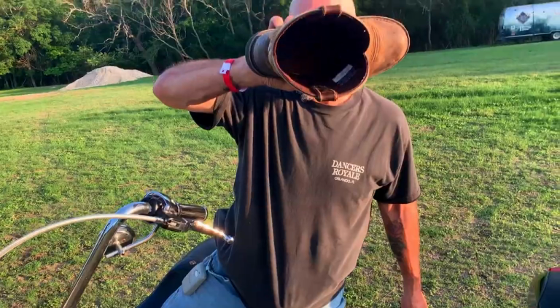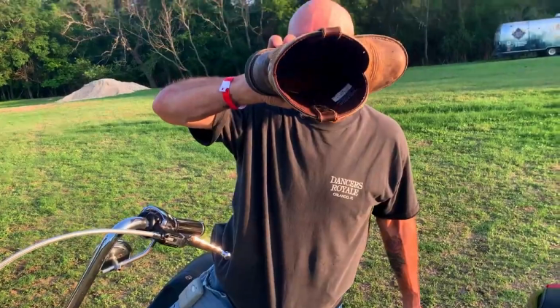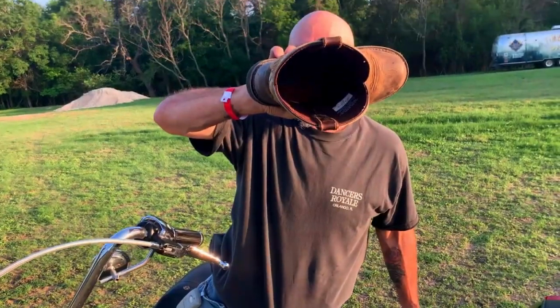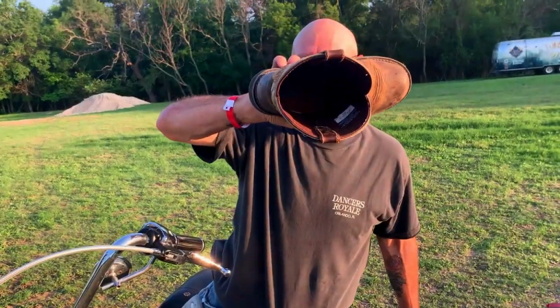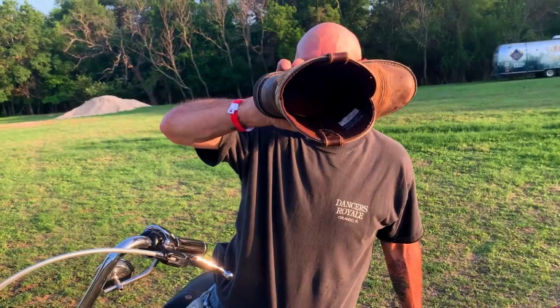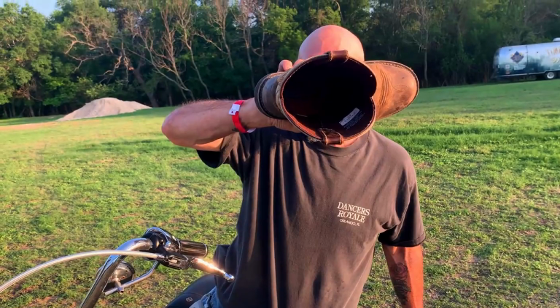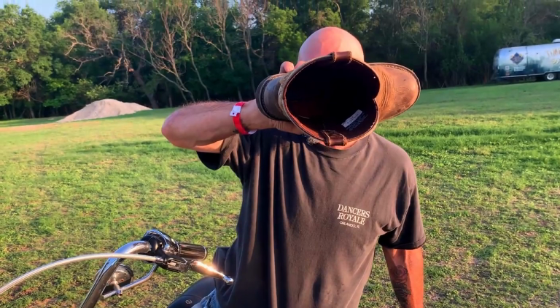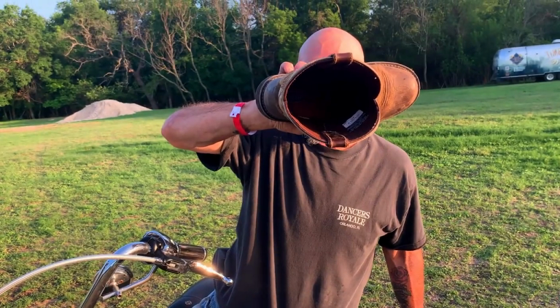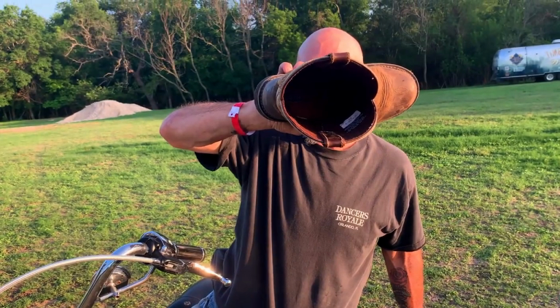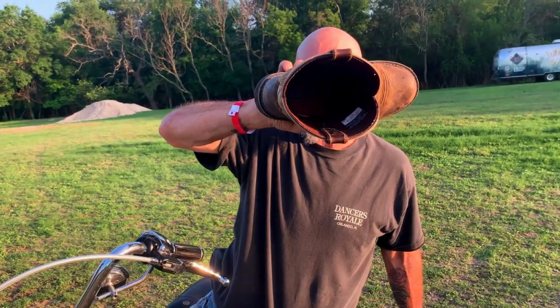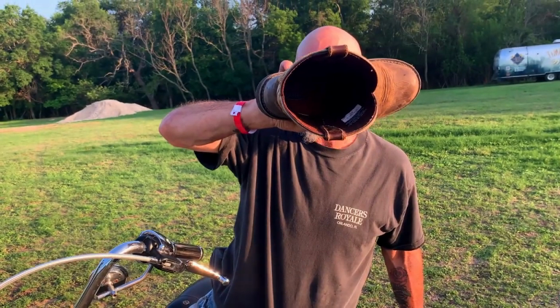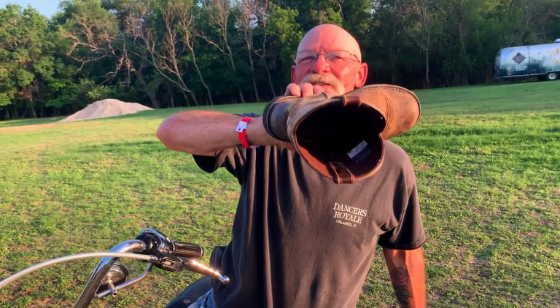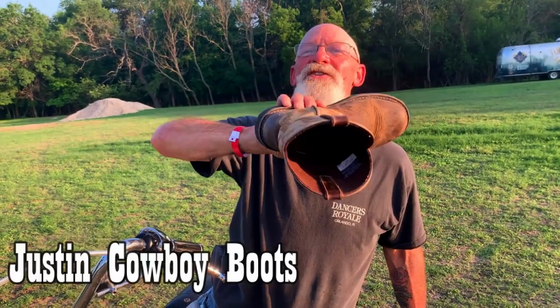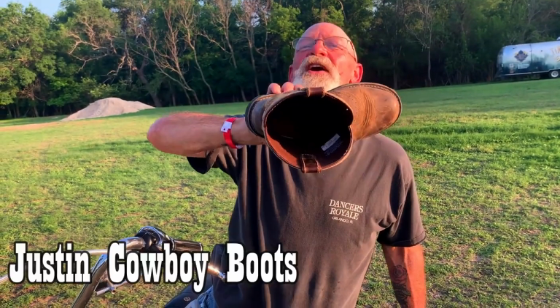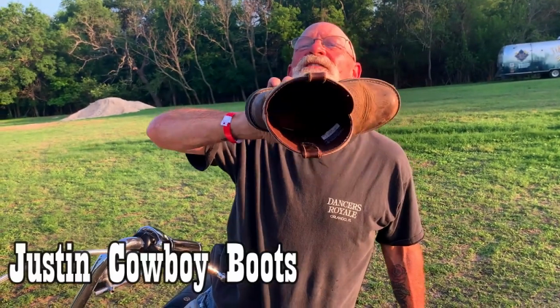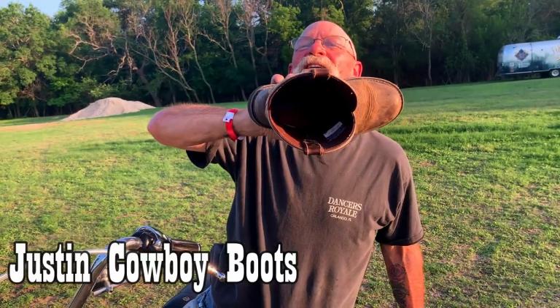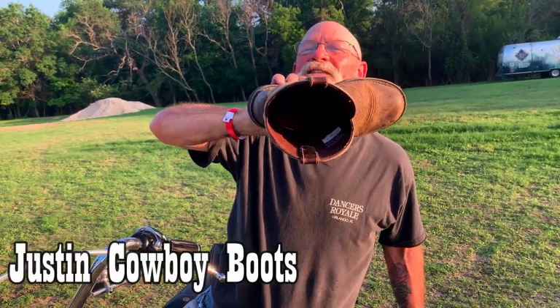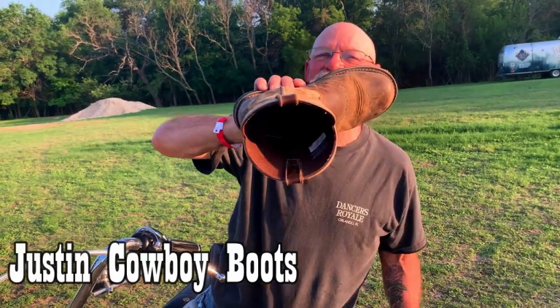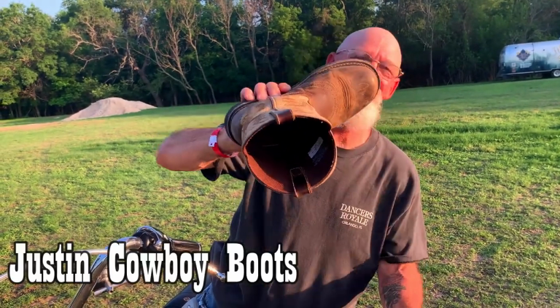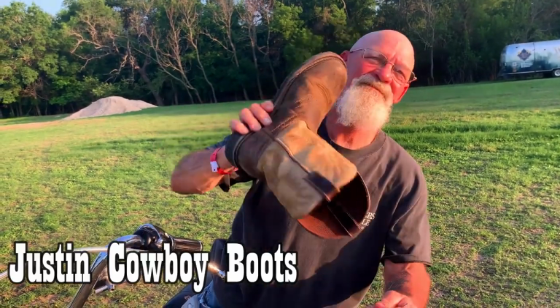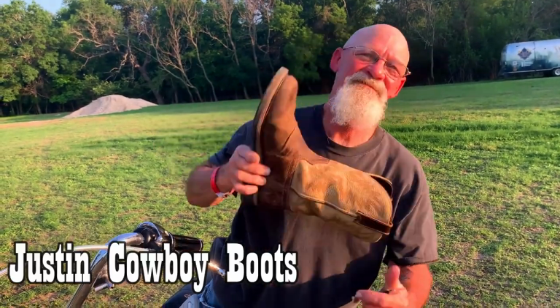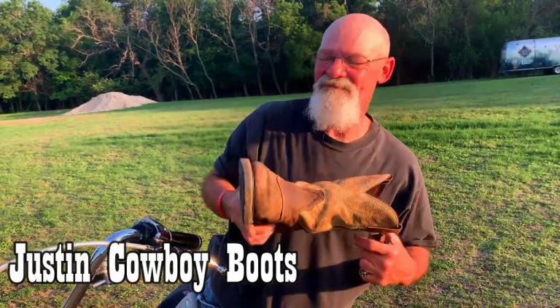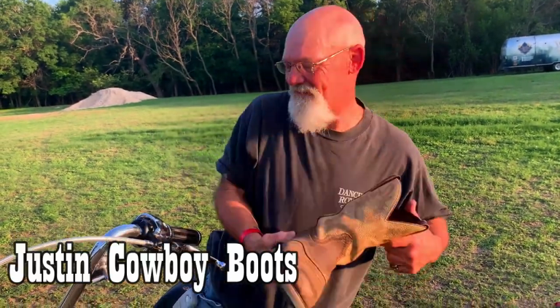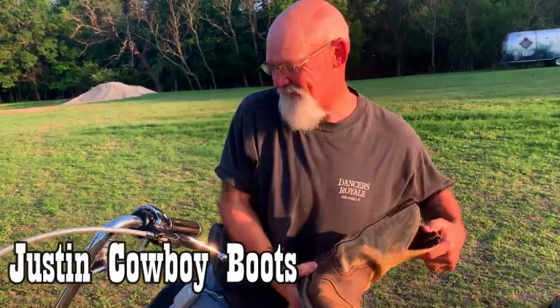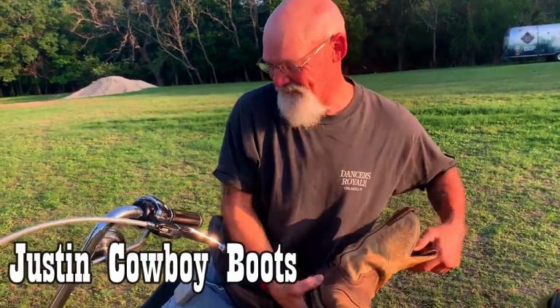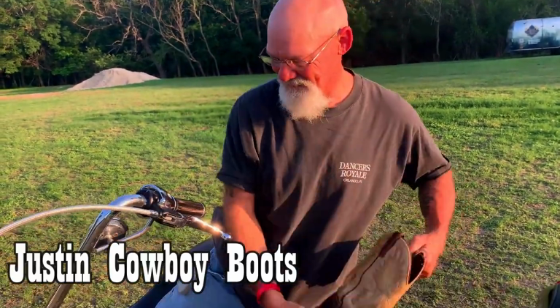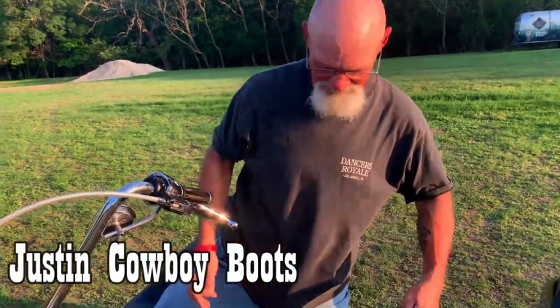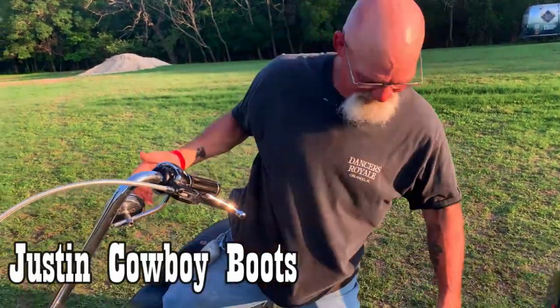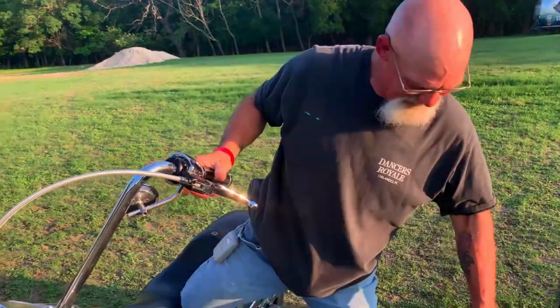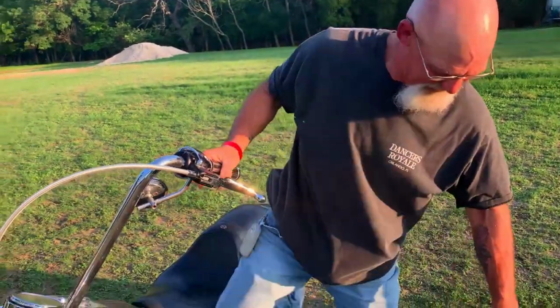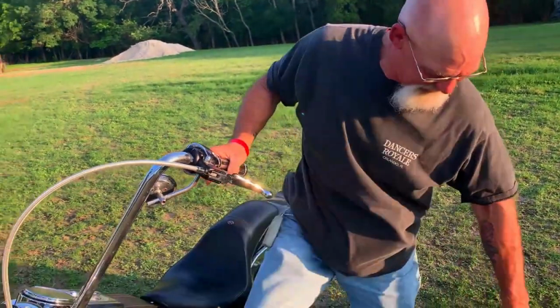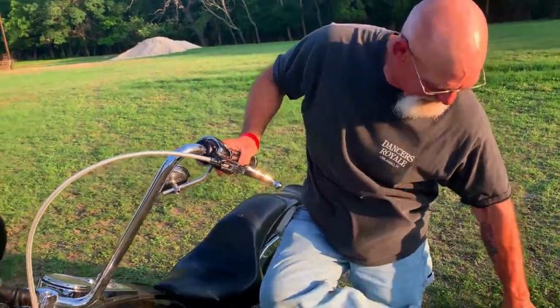So what kind of boots are you wearing? Justin — Justin all day long. Tell me about this bike.